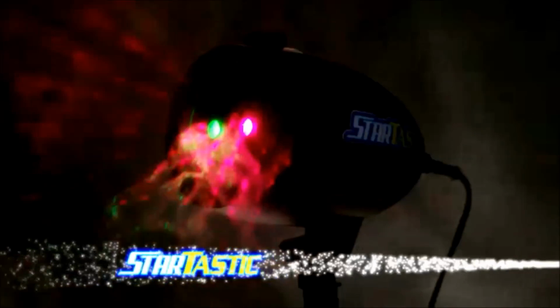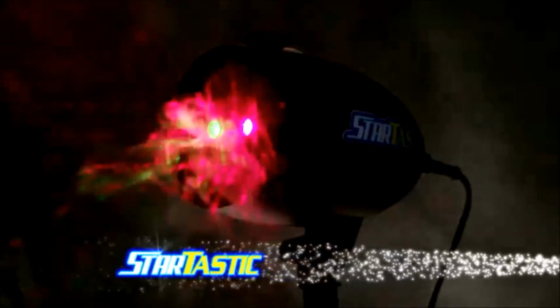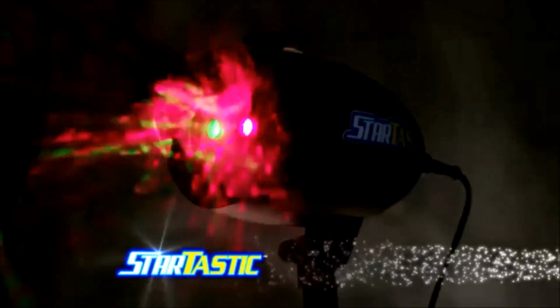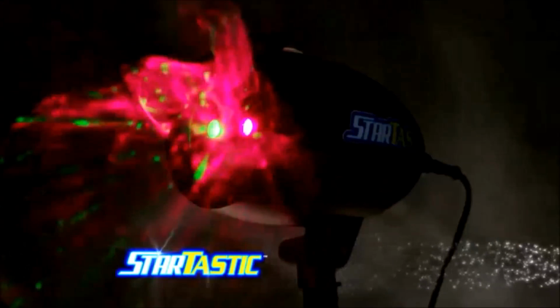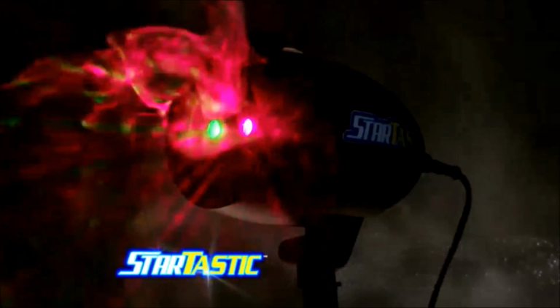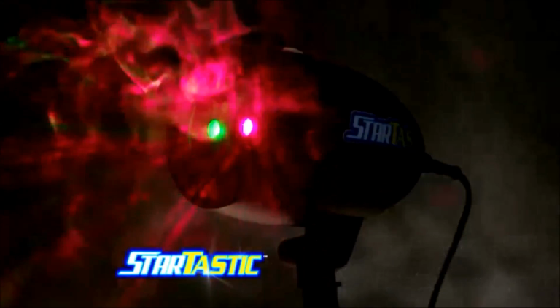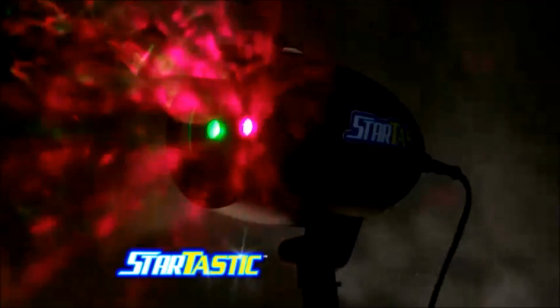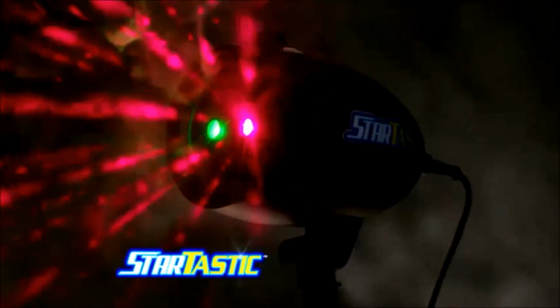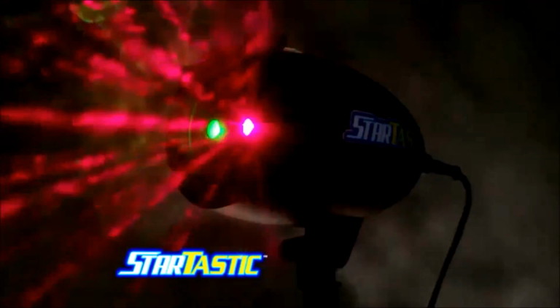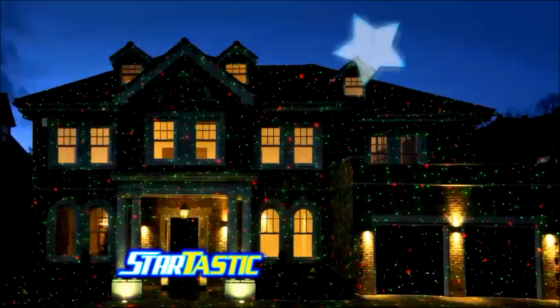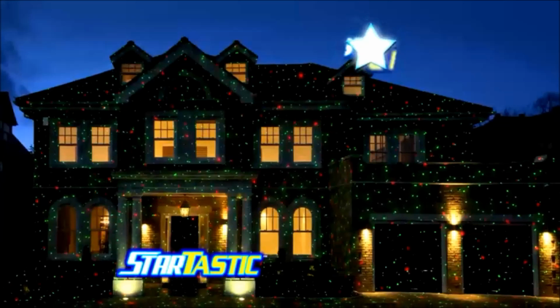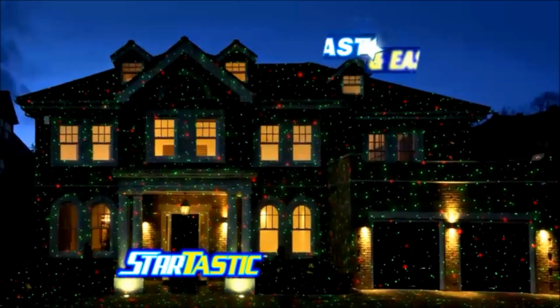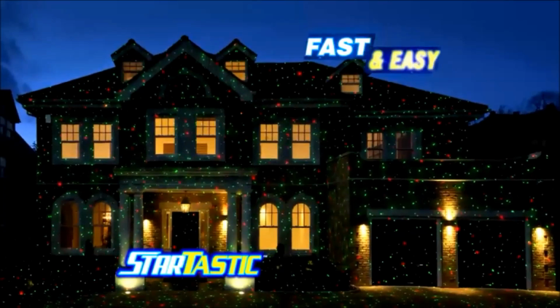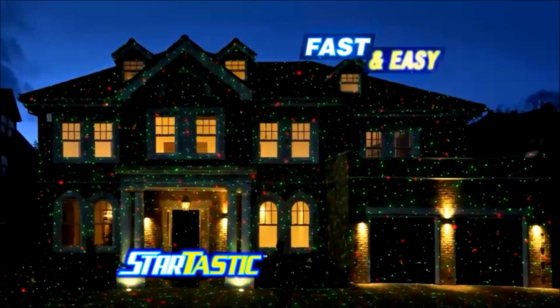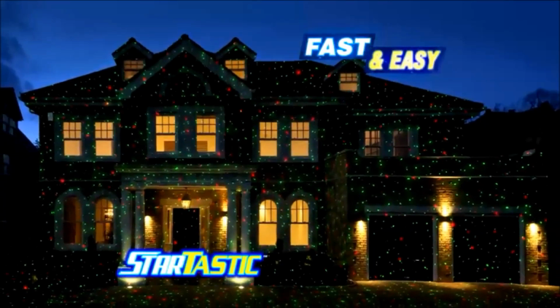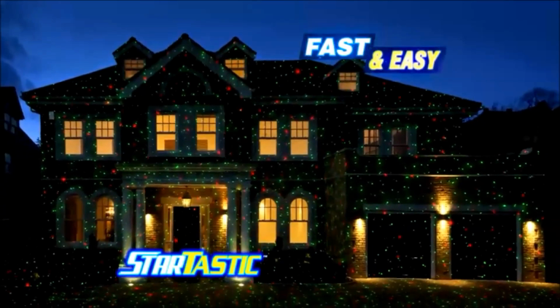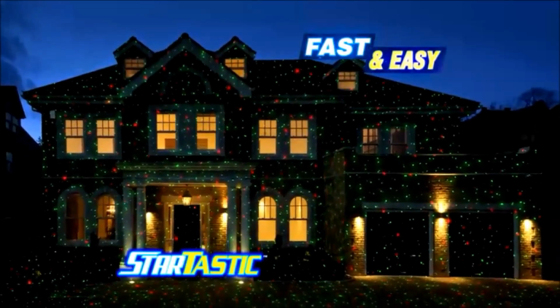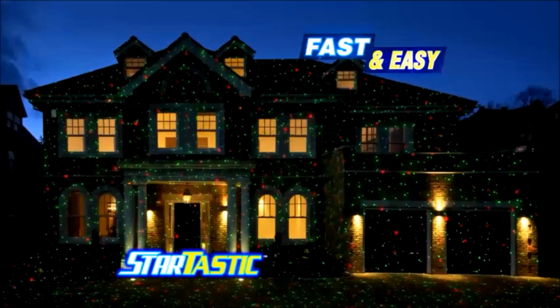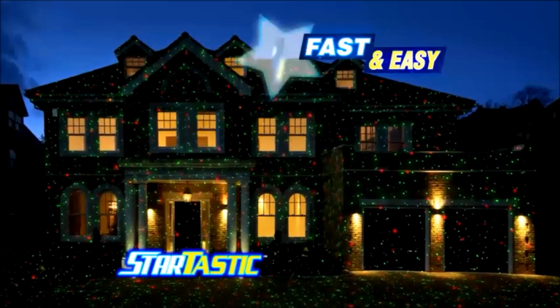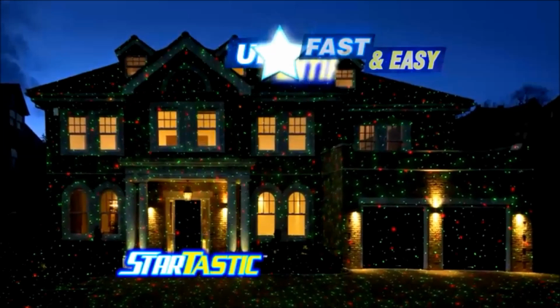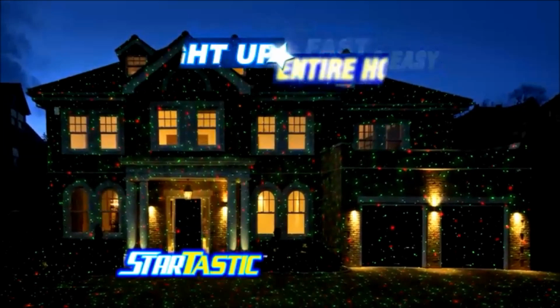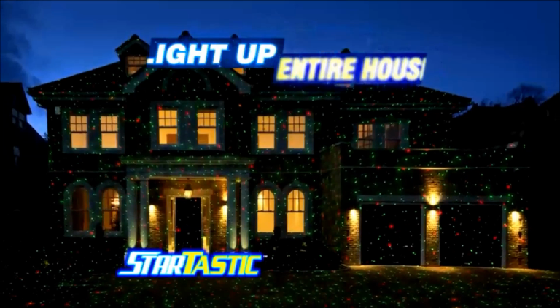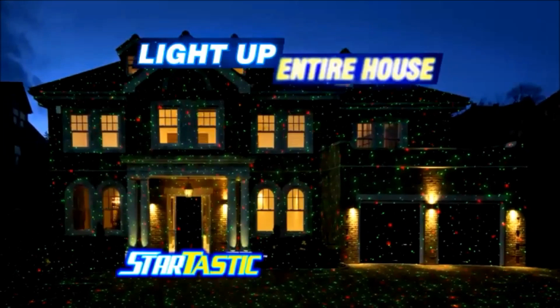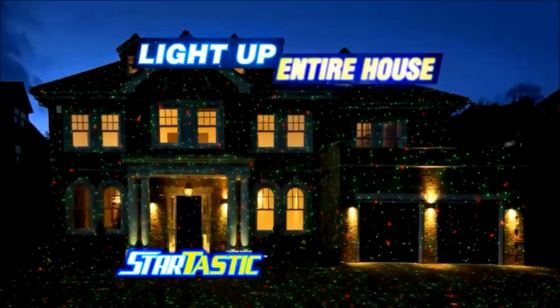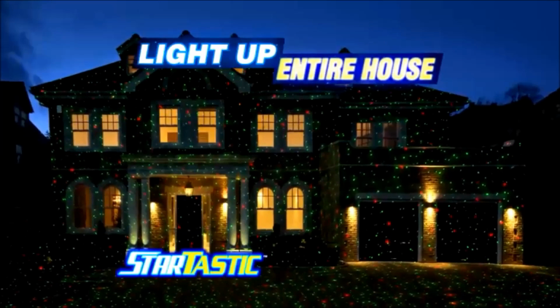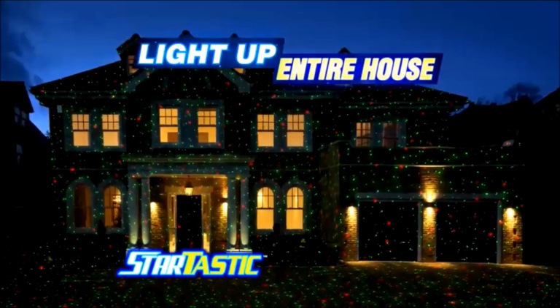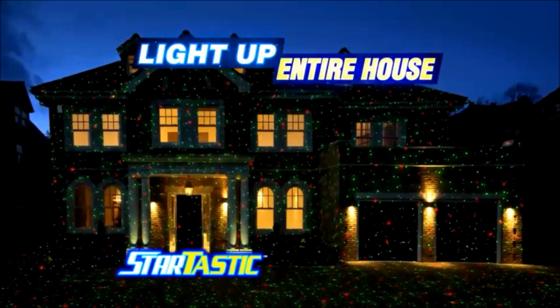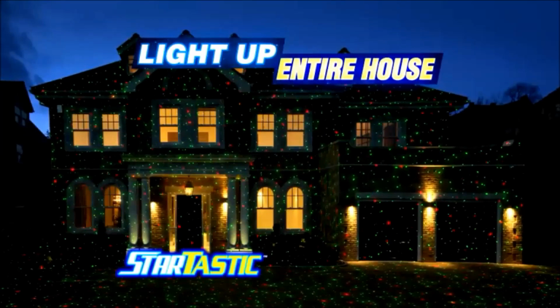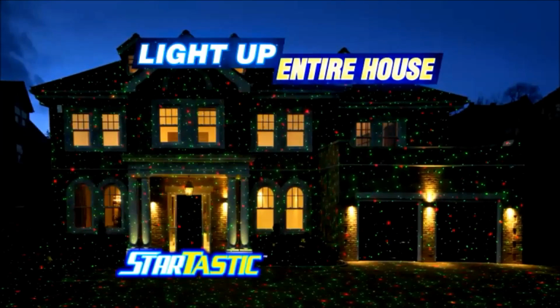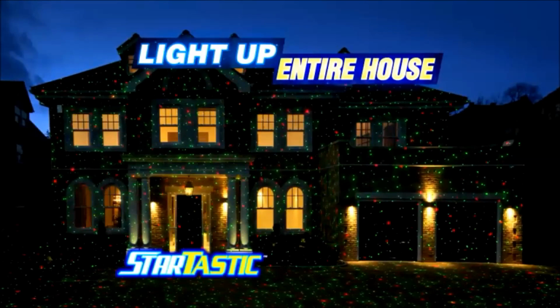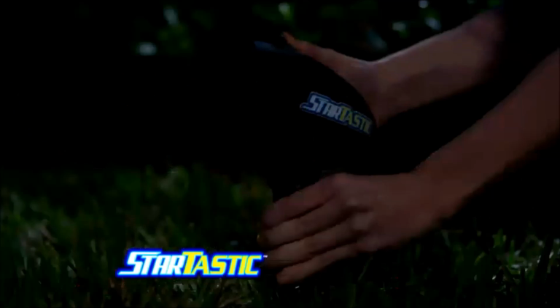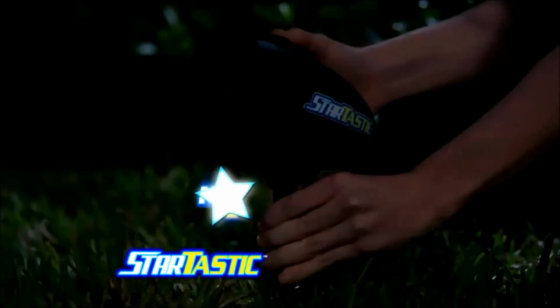Introducing Startastic Laser Lights — the fast, simple, and beautiful way to light up your entire home.